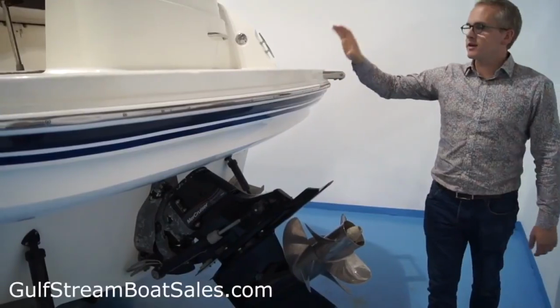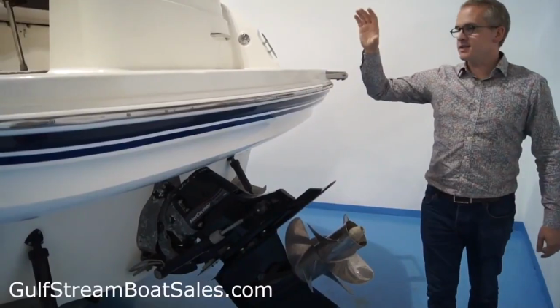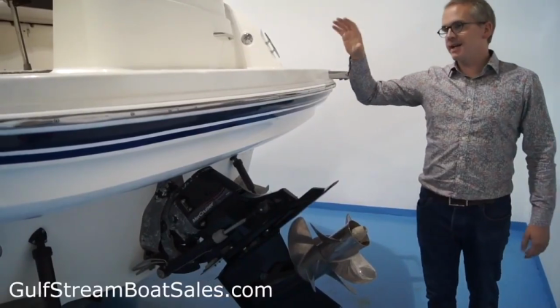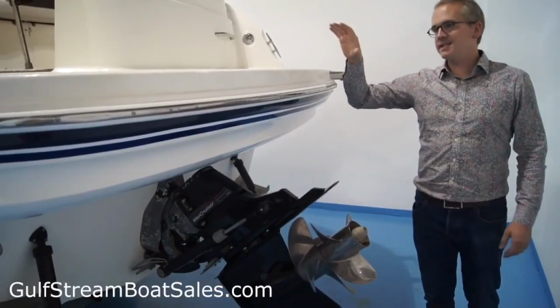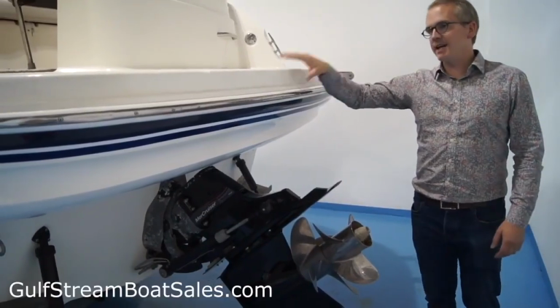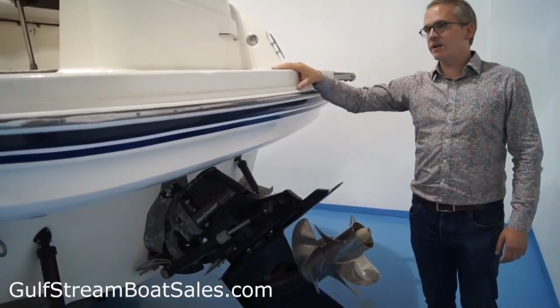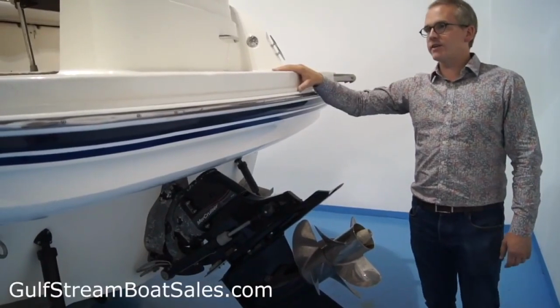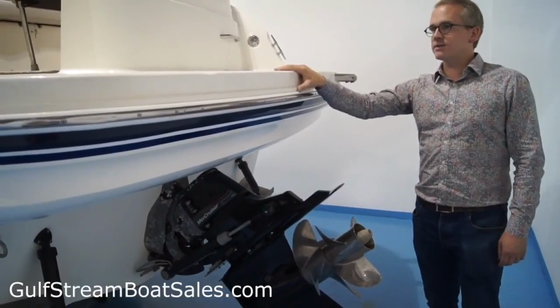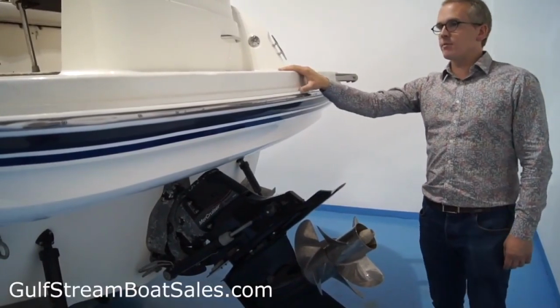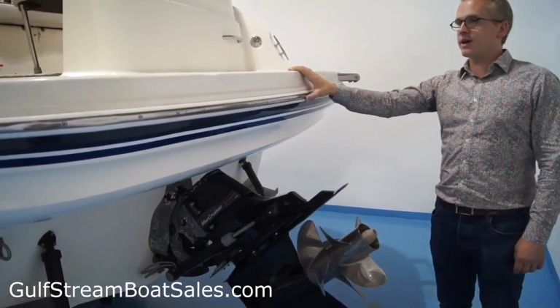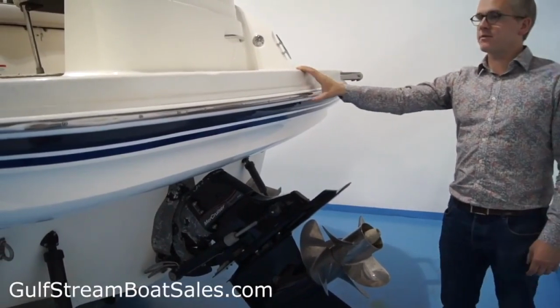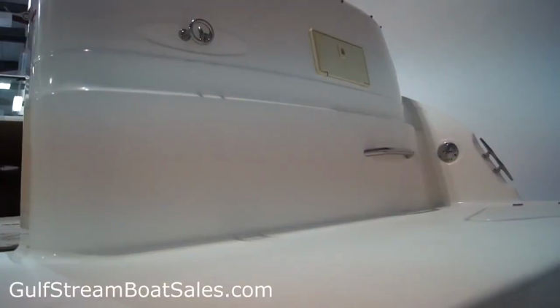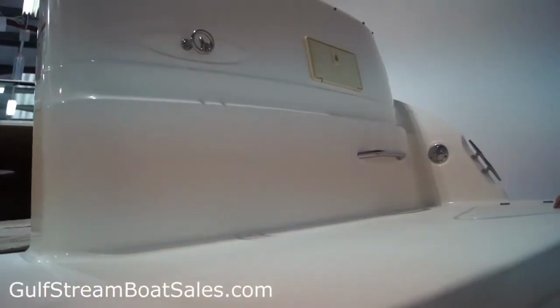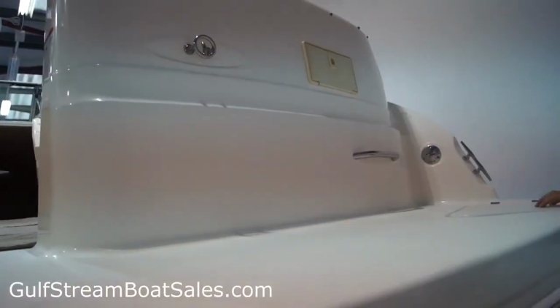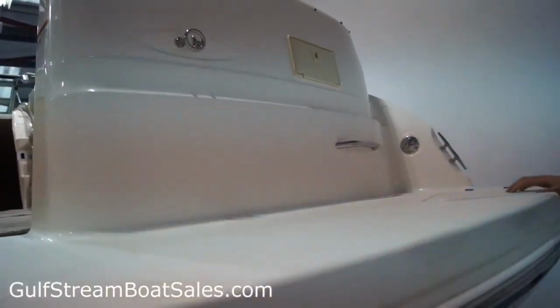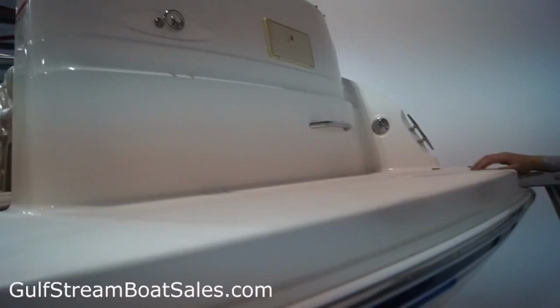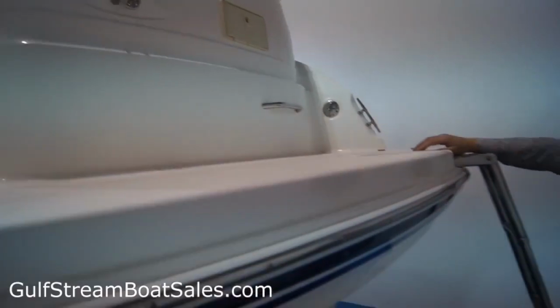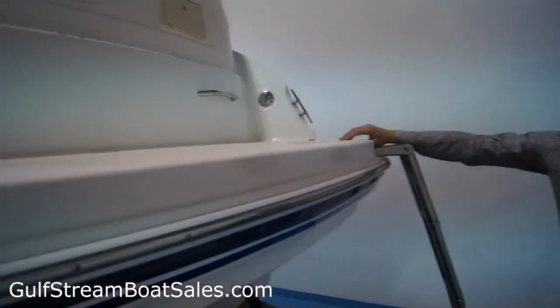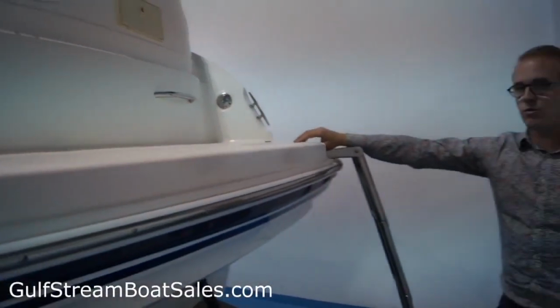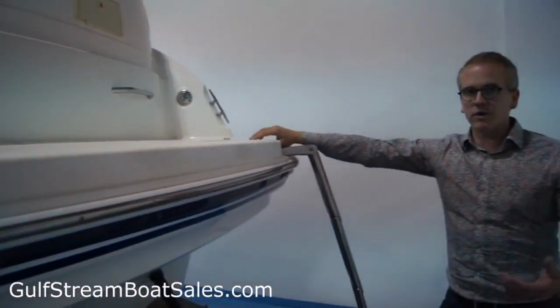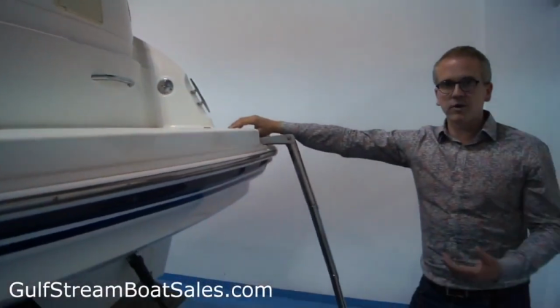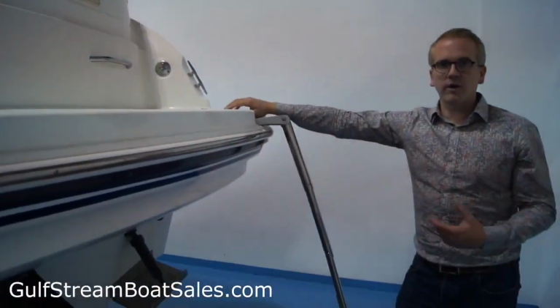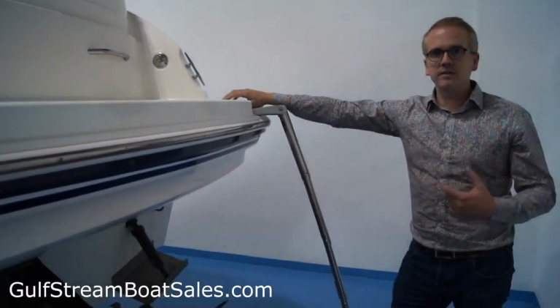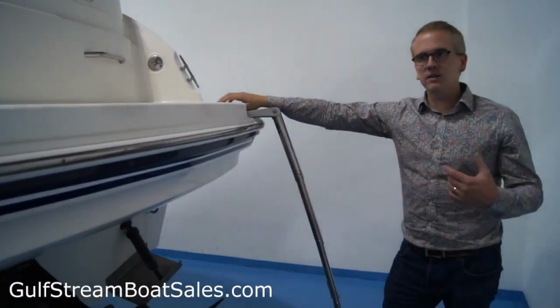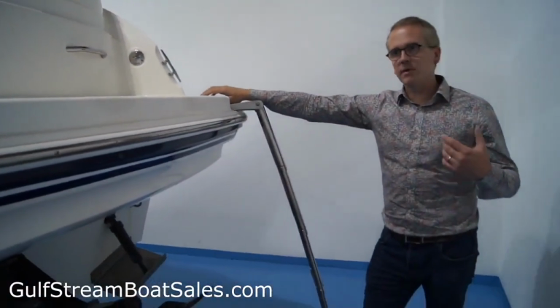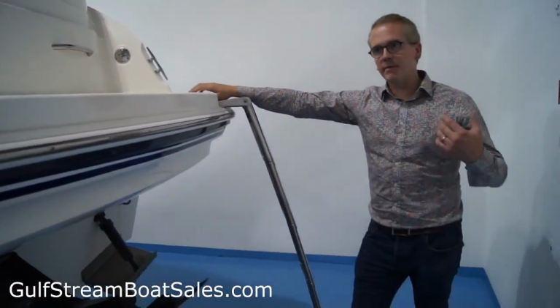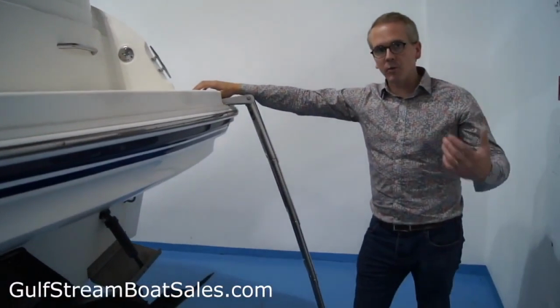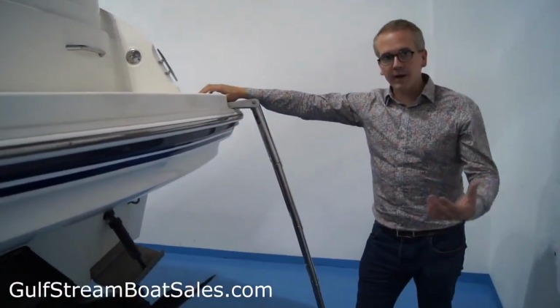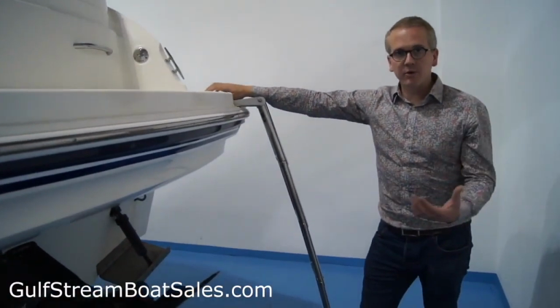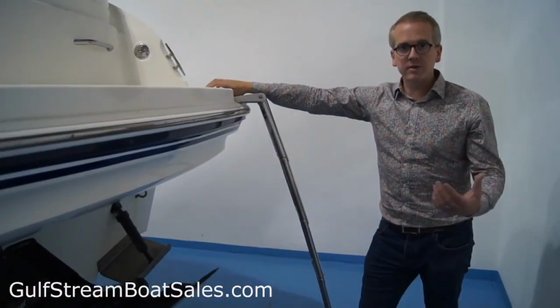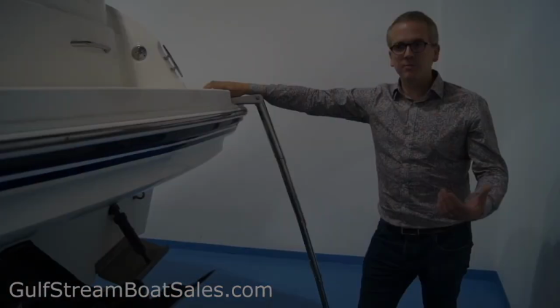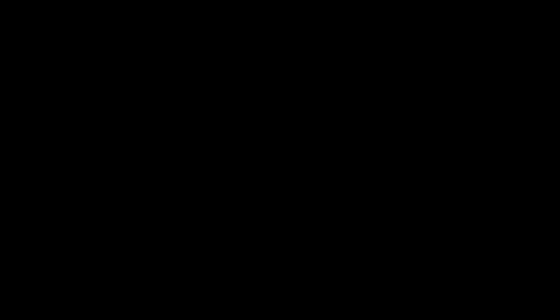We've got this nice integrated swim platform. You can pull water toys, you can maybe pull a wakeboard on this boat.